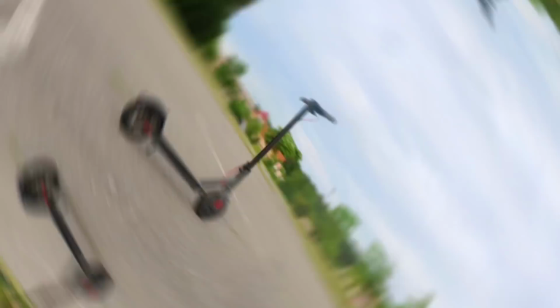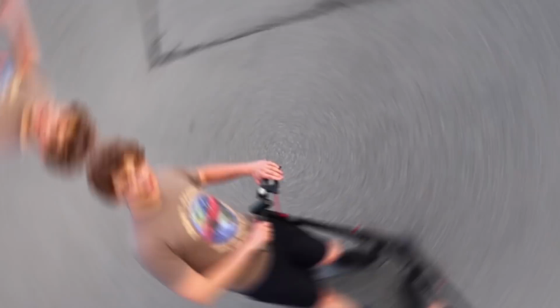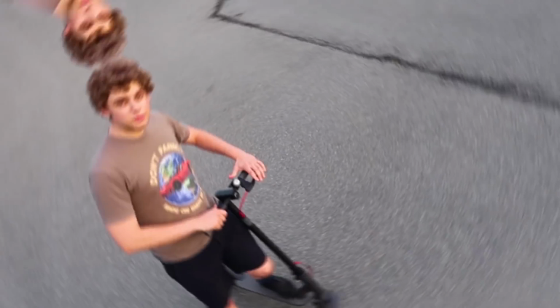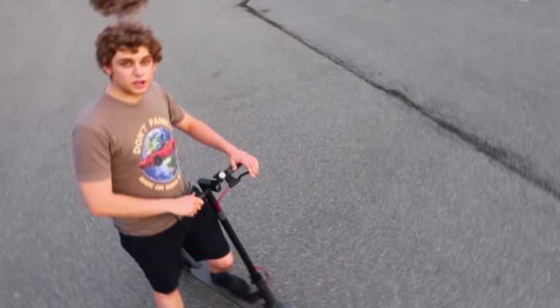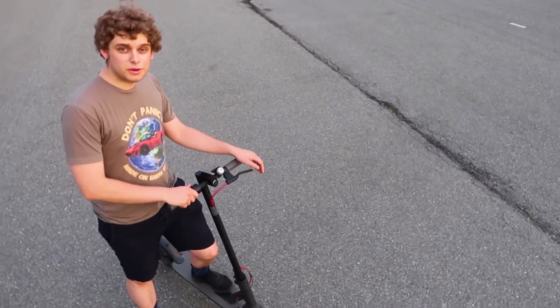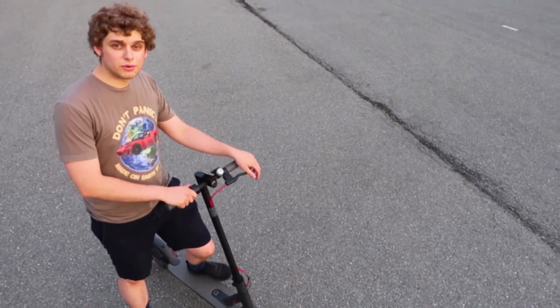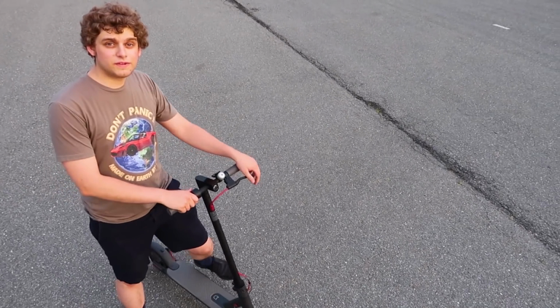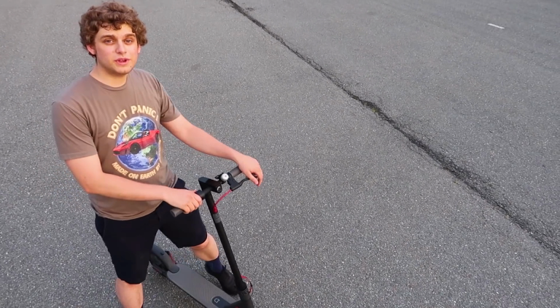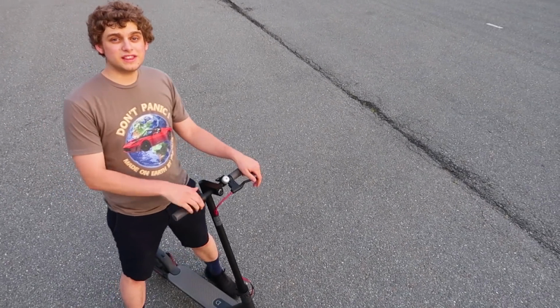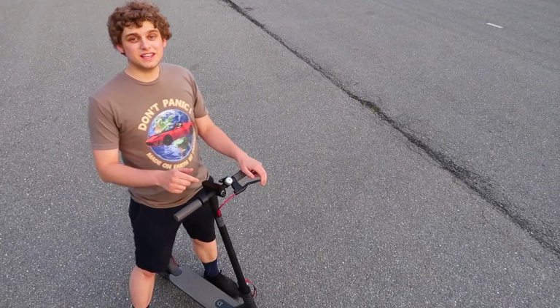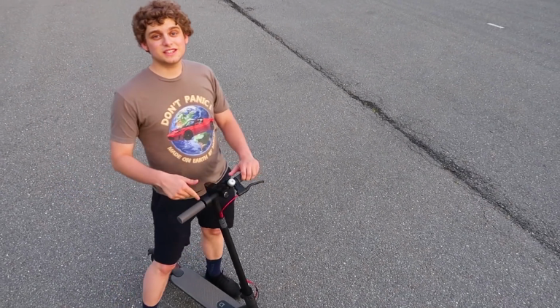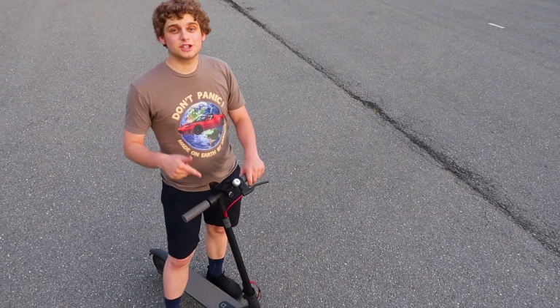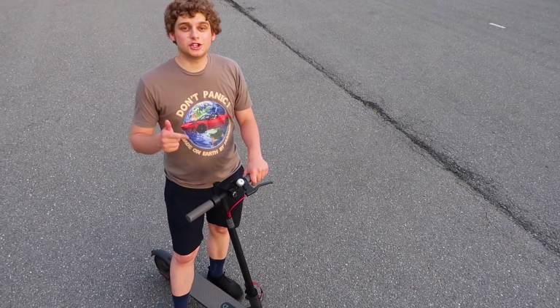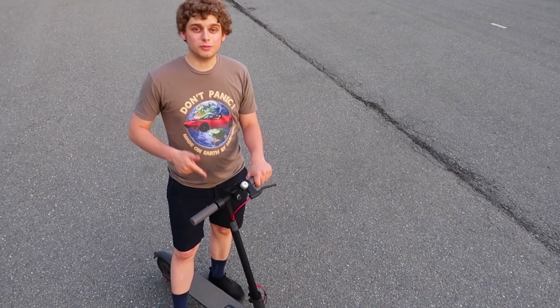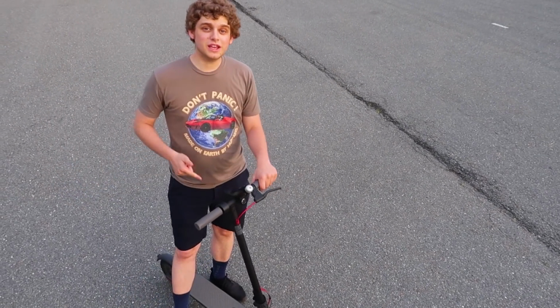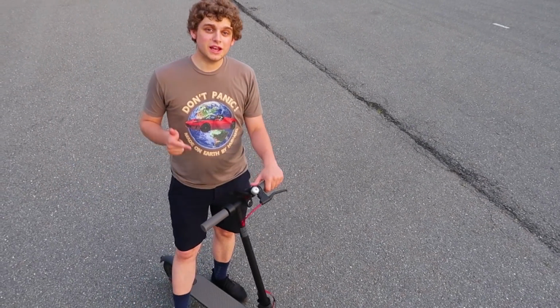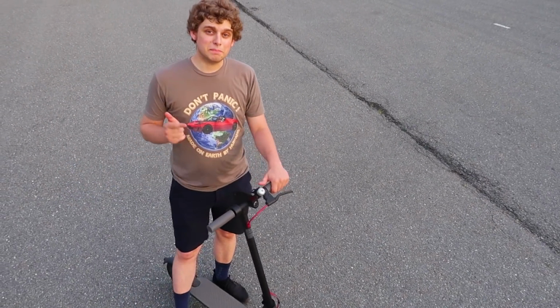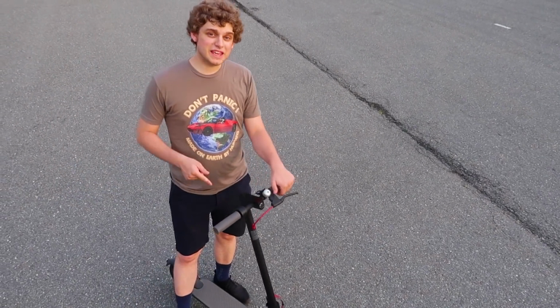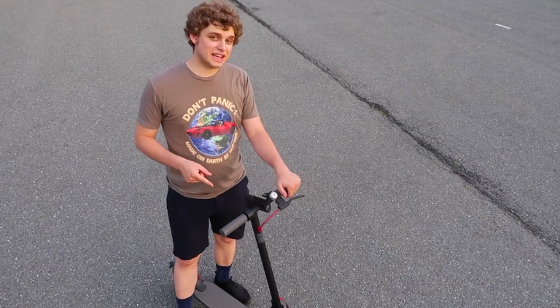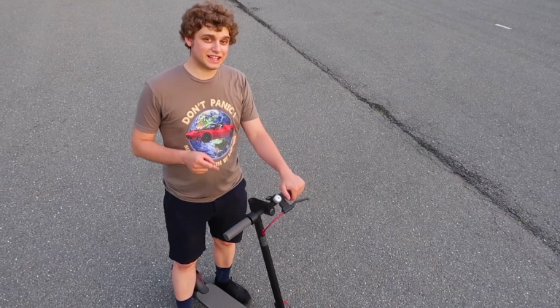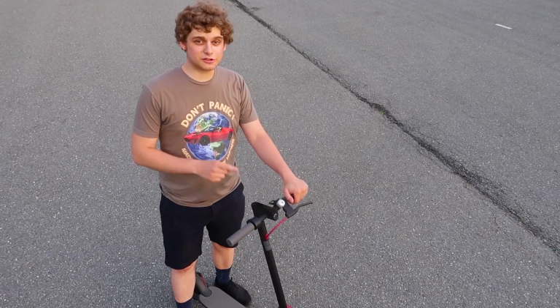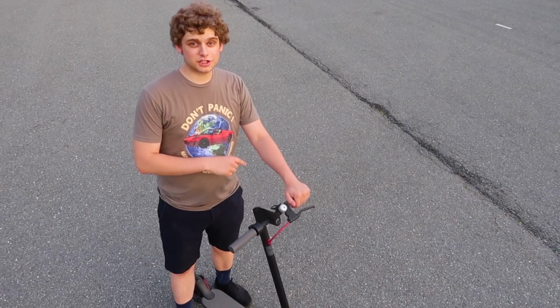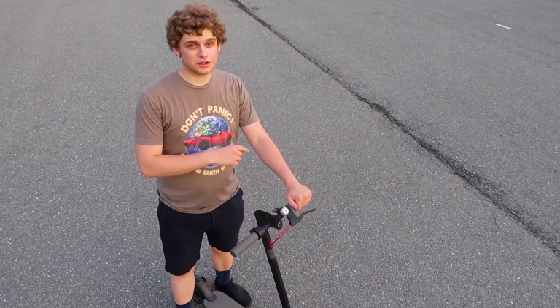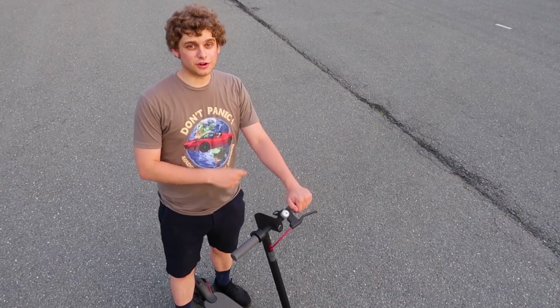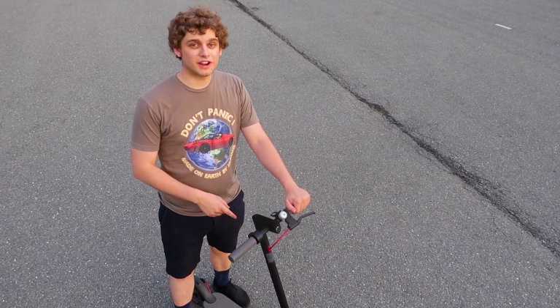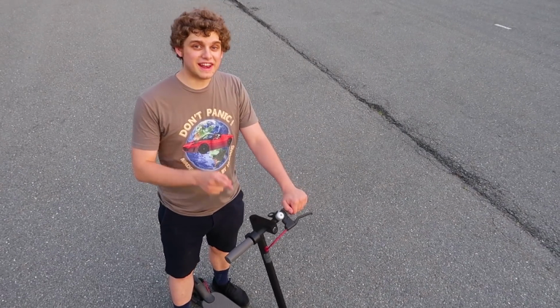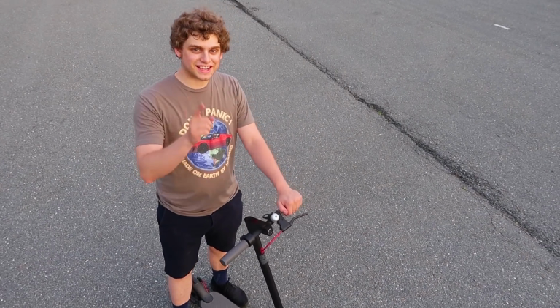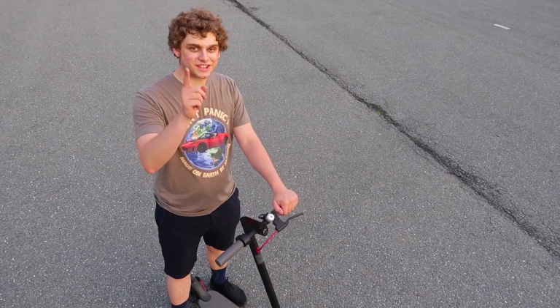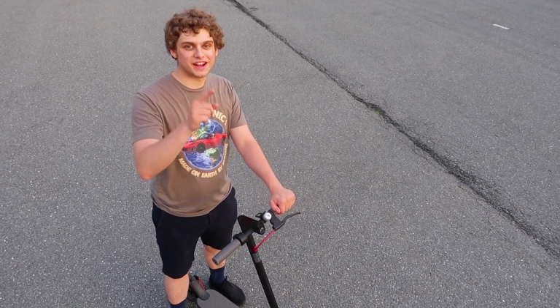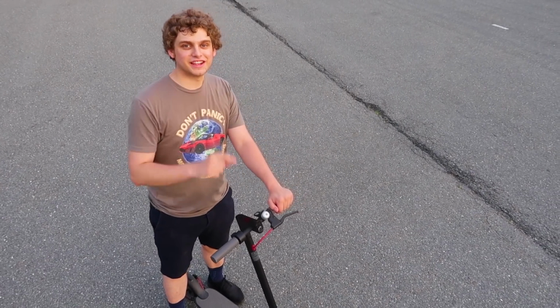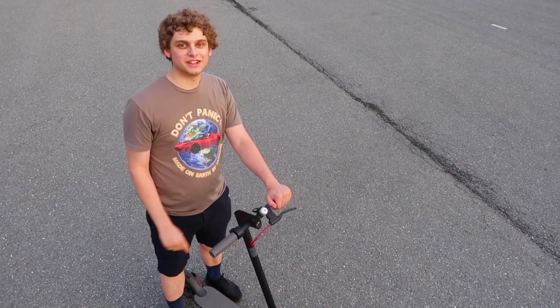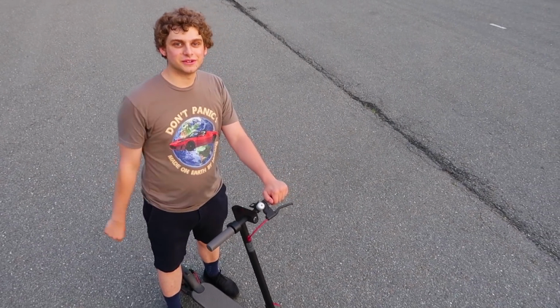Today we're going to be reviewing this Xiaomi Mi electric scooter next on Now You Know.